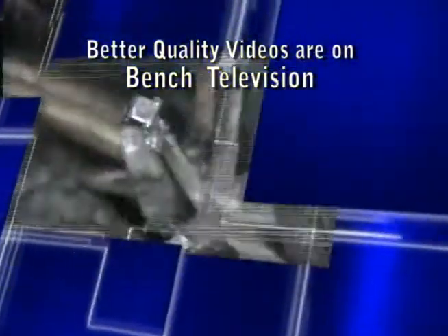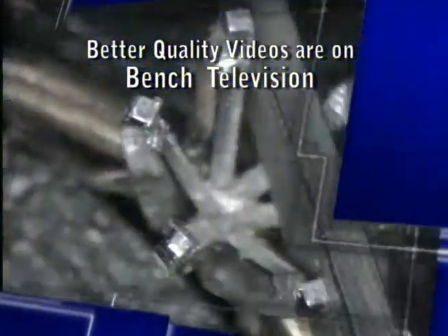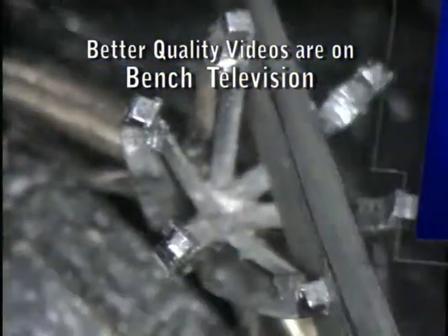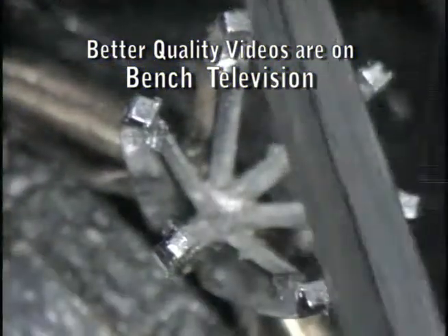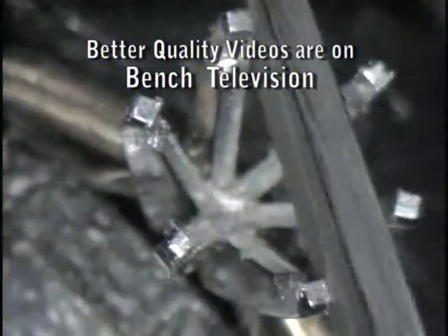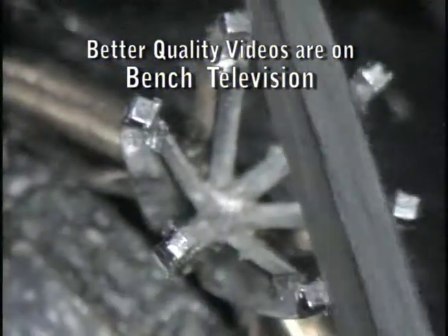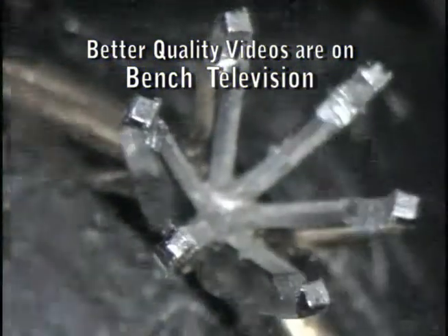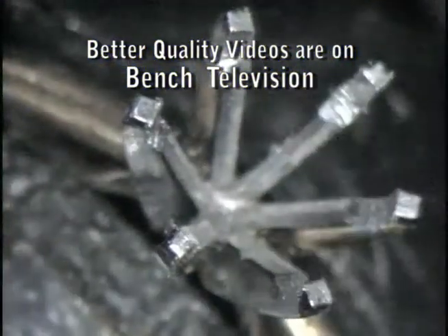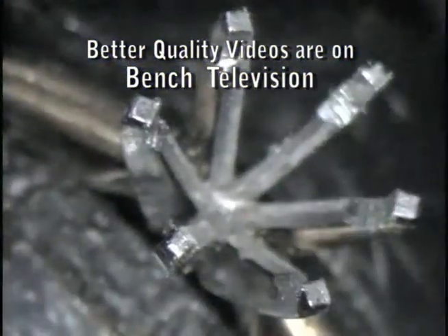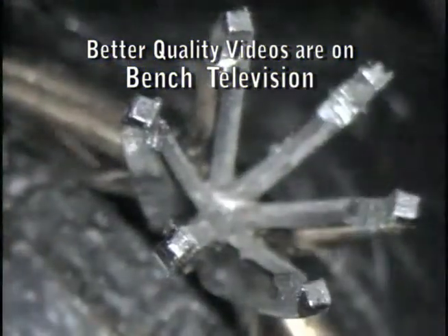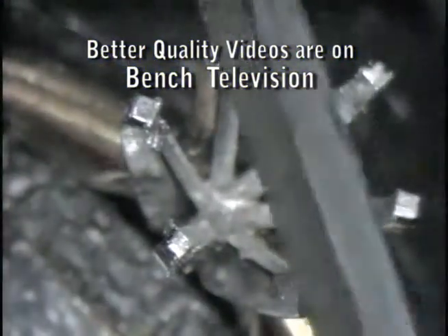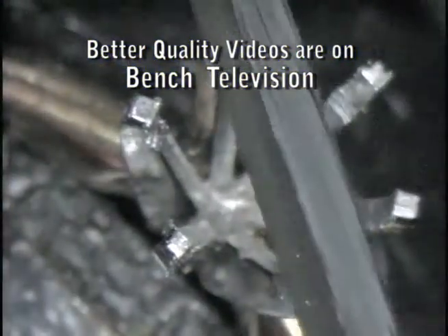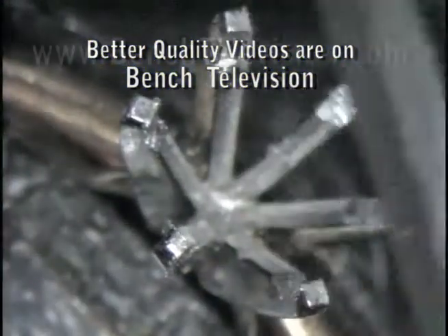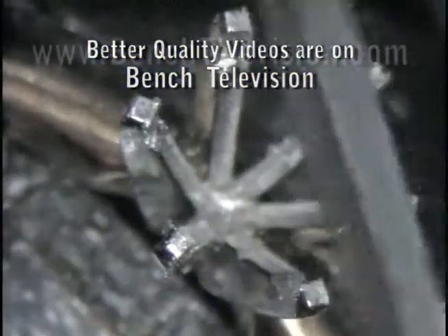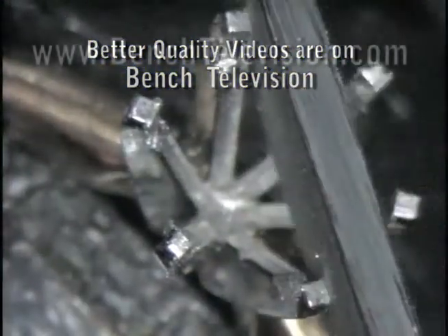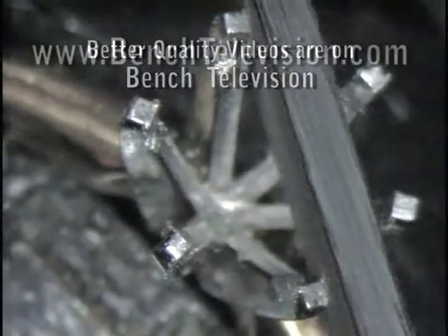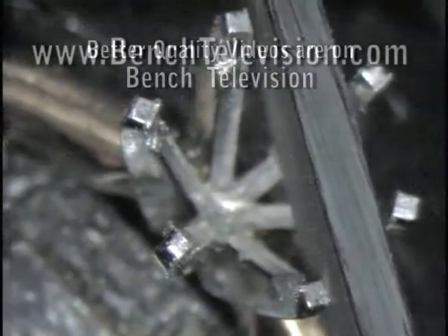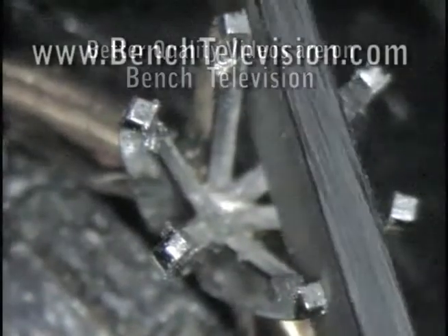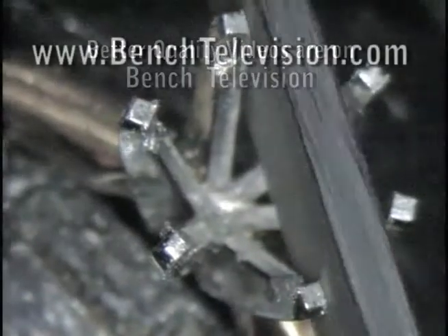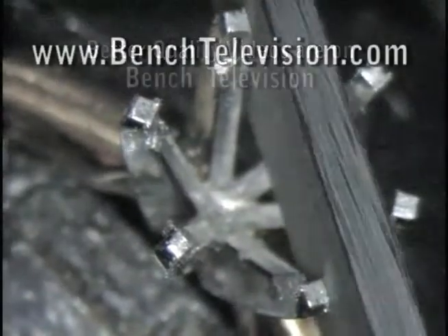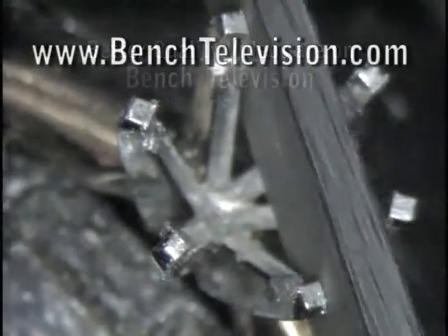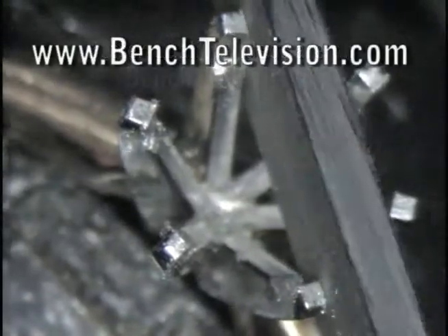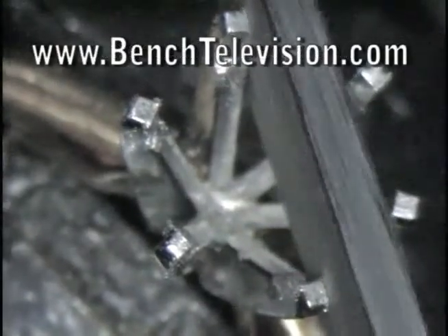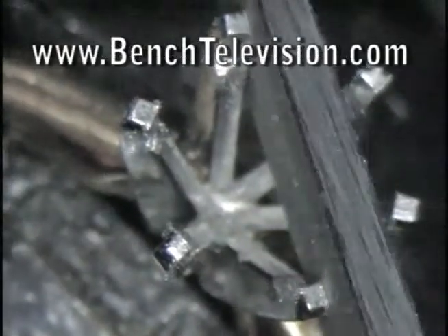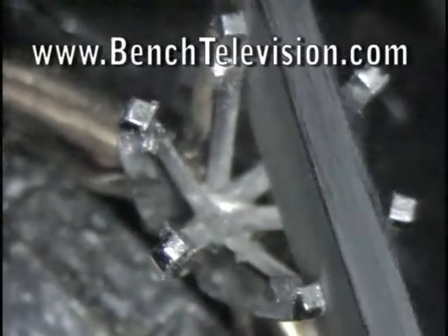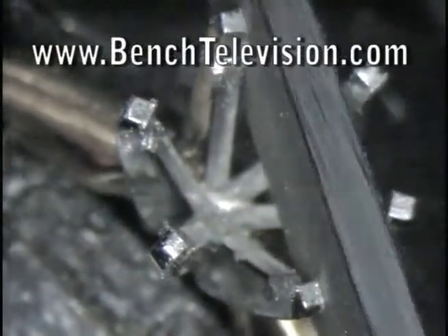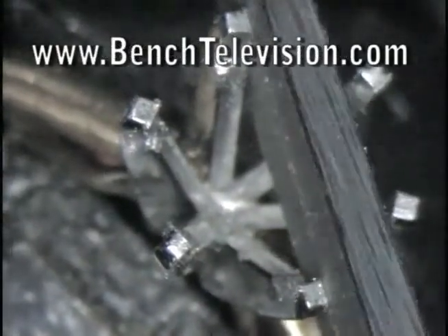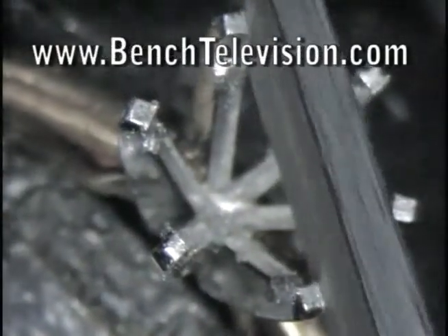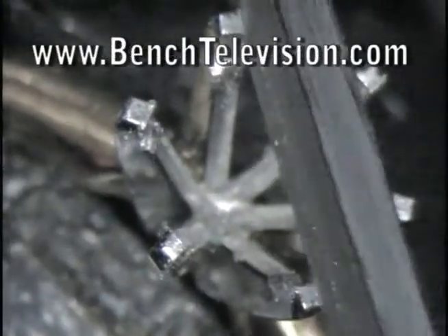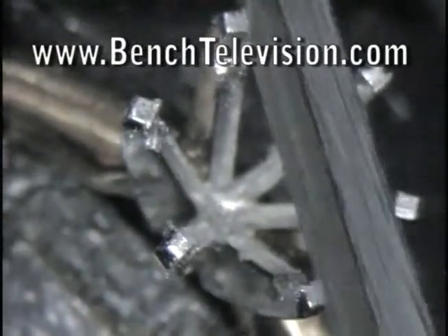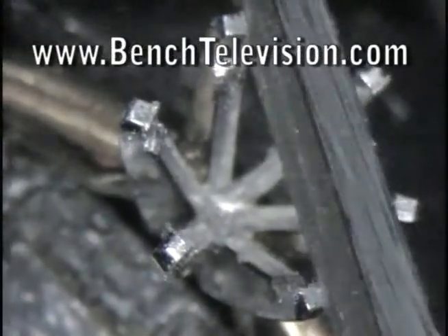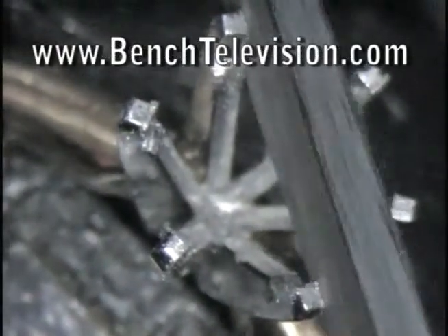Next, we need to file the prongs a little thinner. We use a number six cut knife-edge needle file.